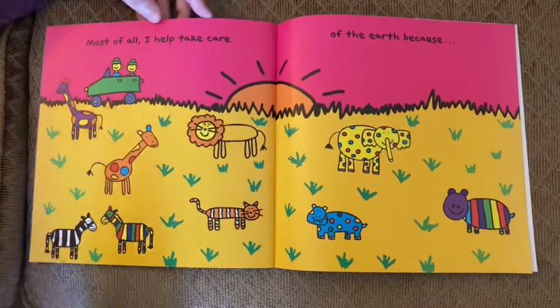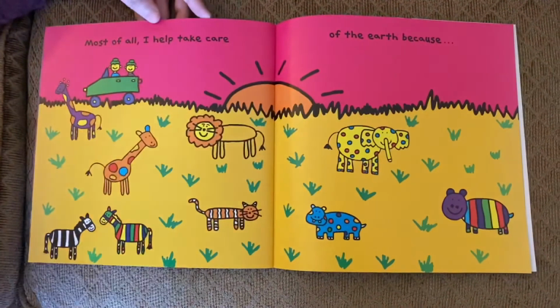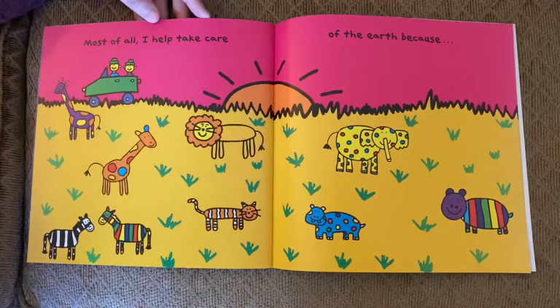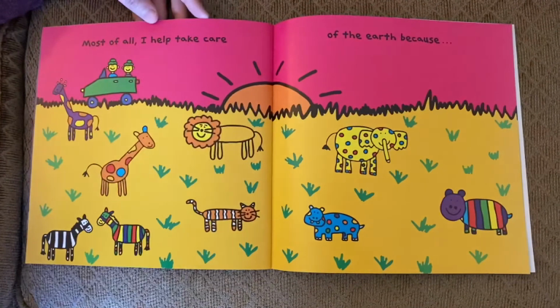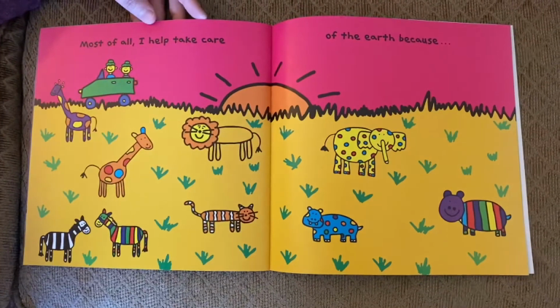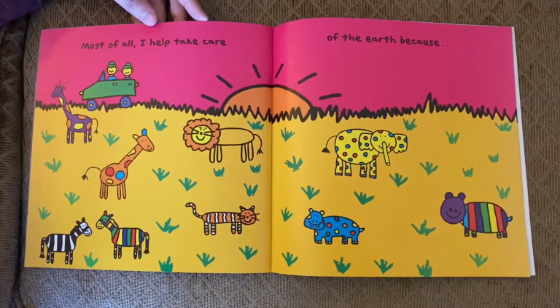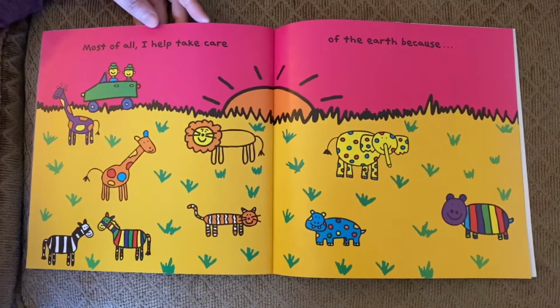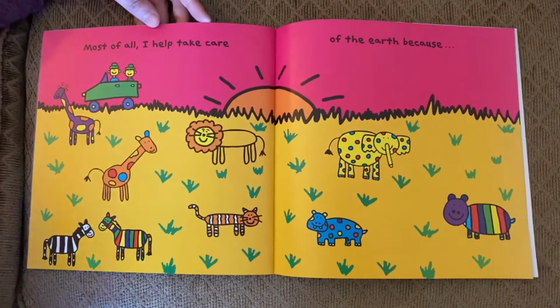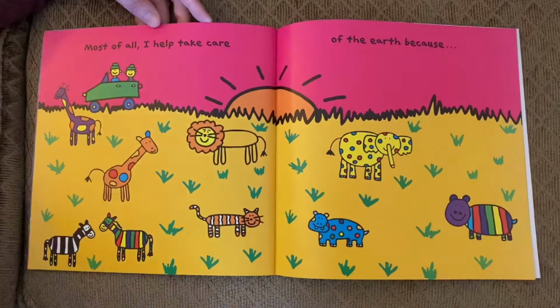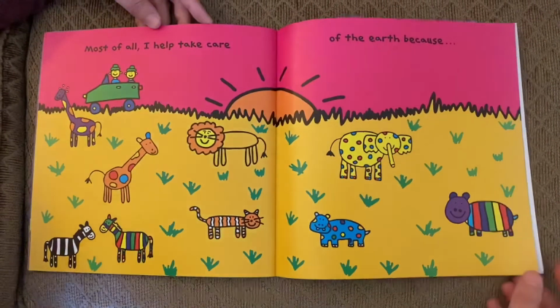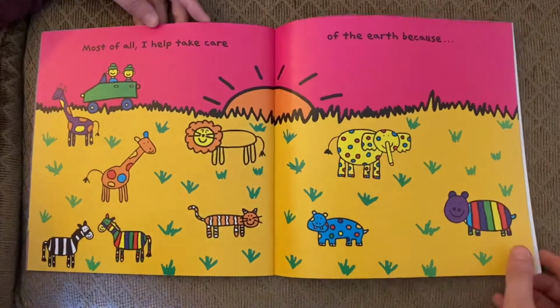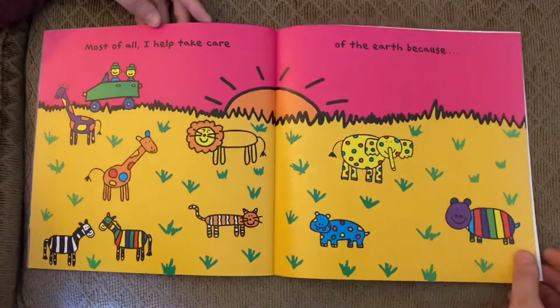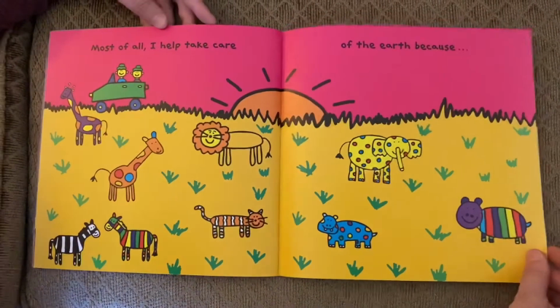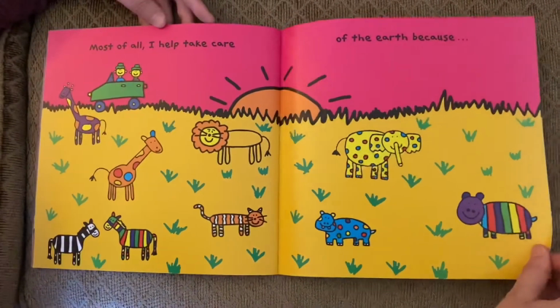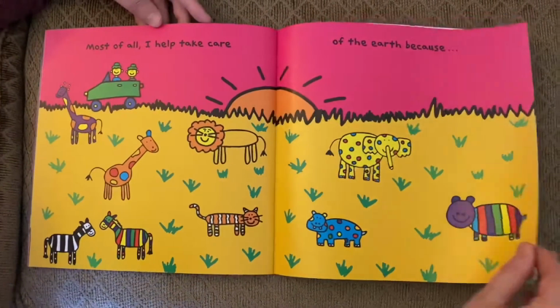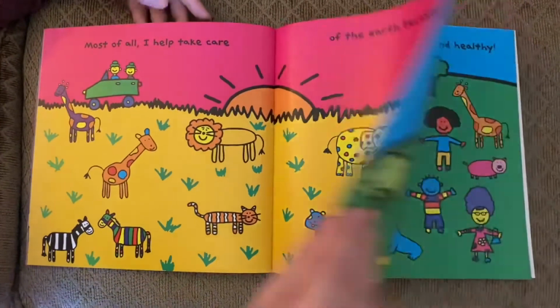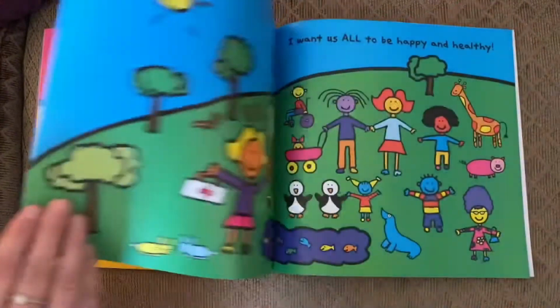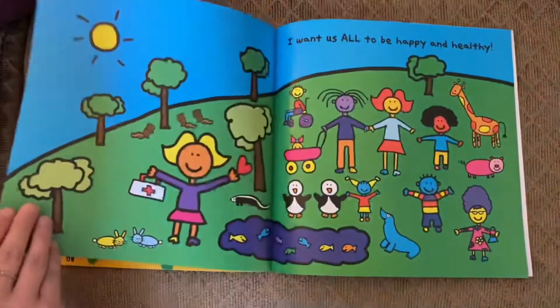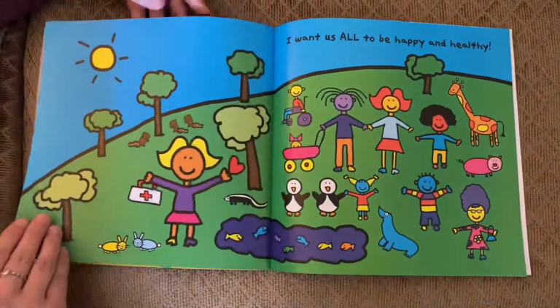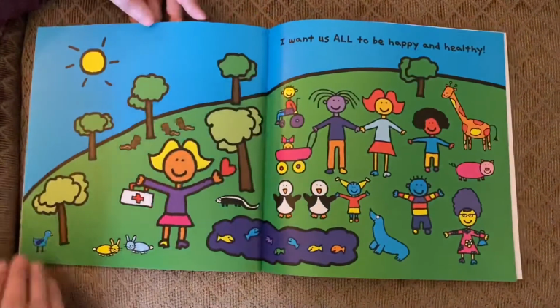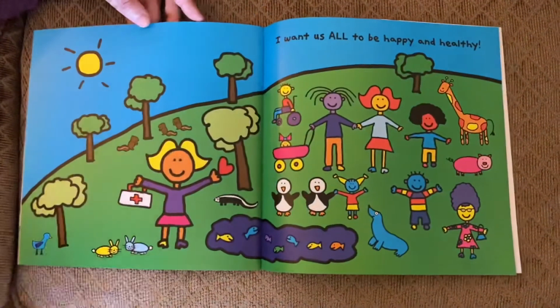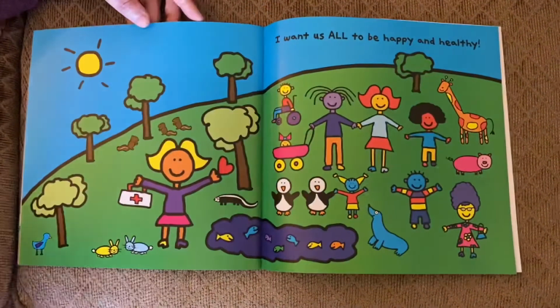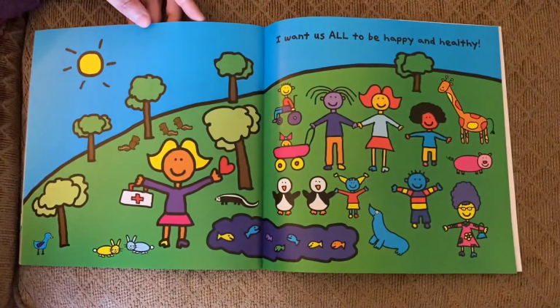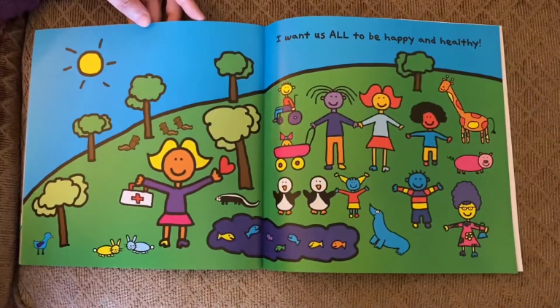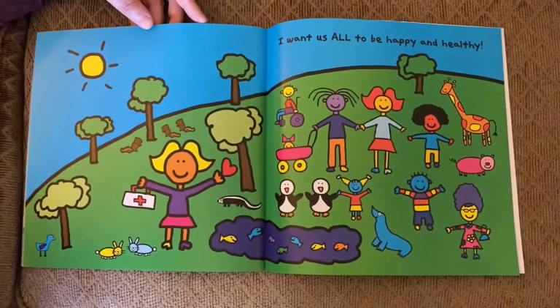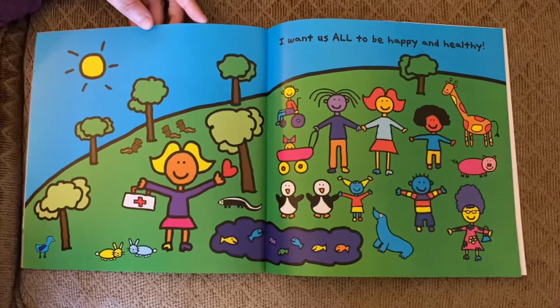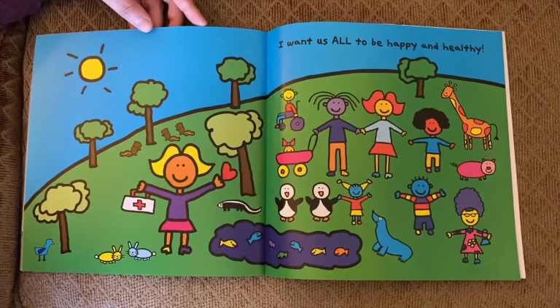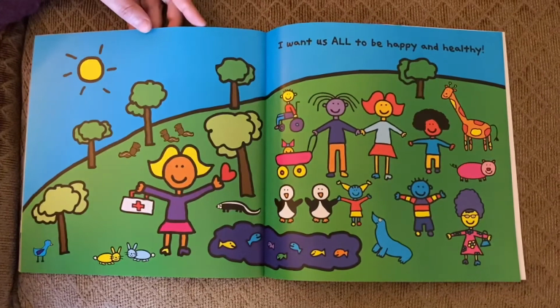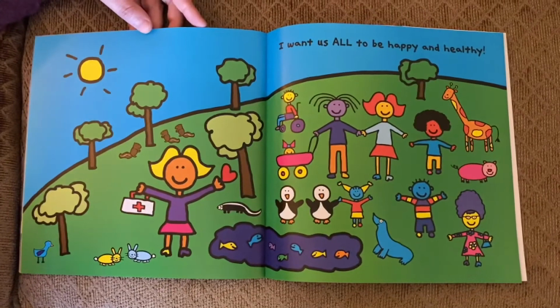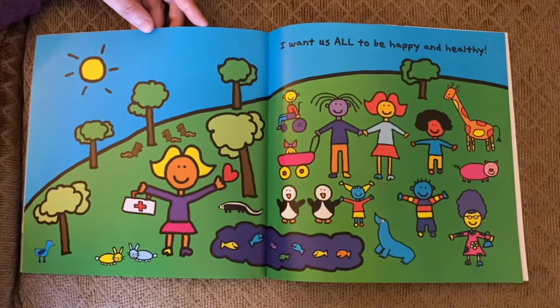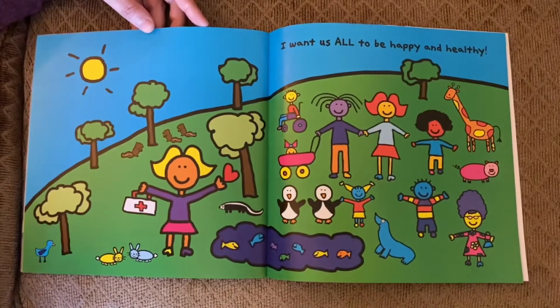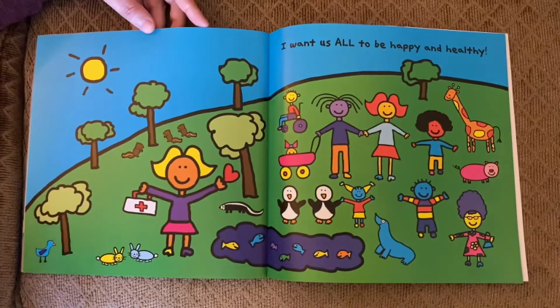Most of all, I help take care of the Earth because I want us all to be happy and healthy.